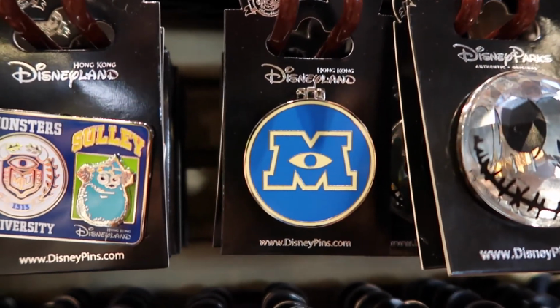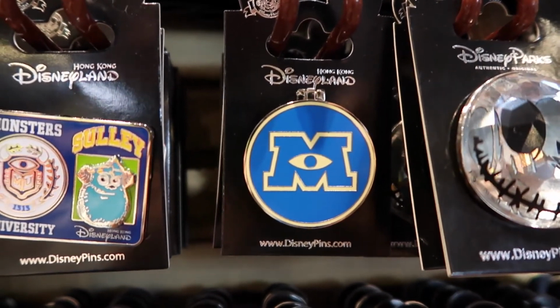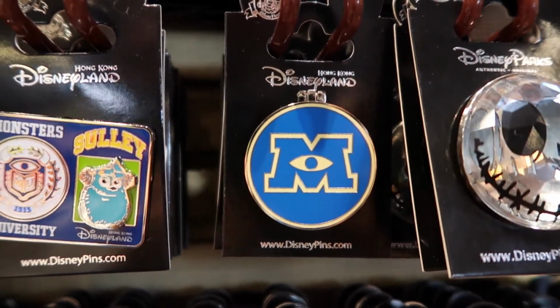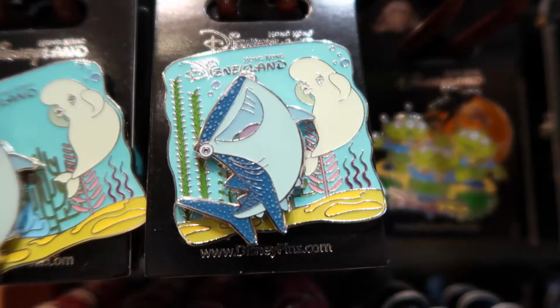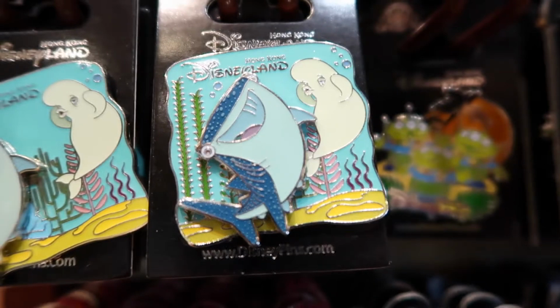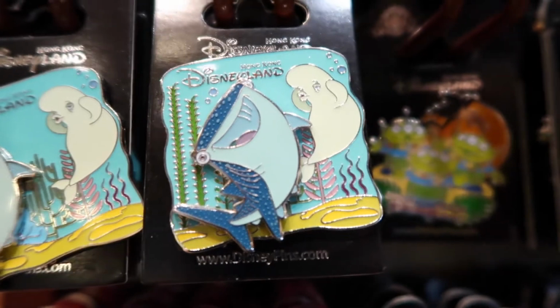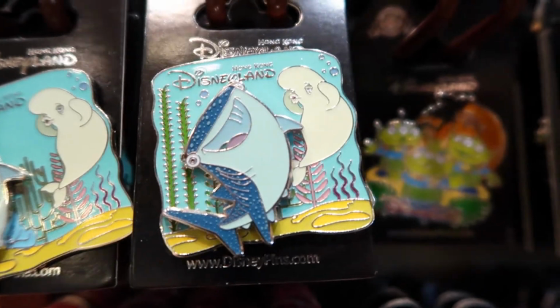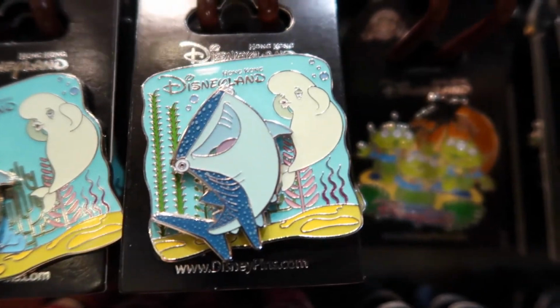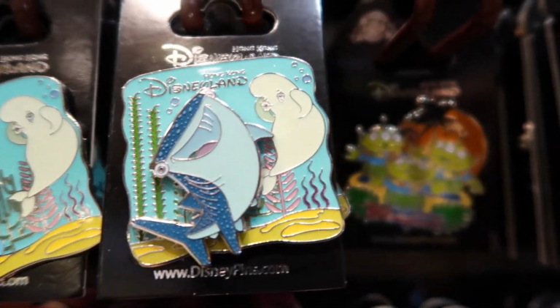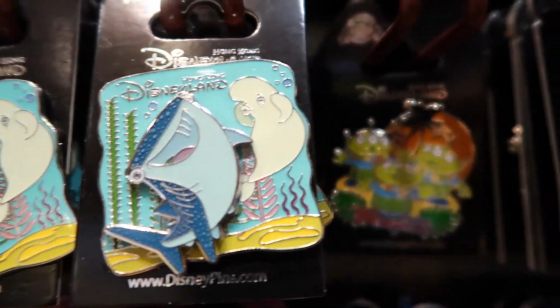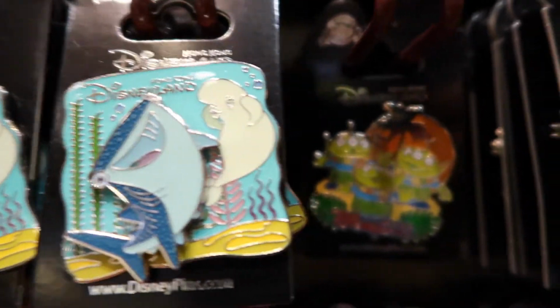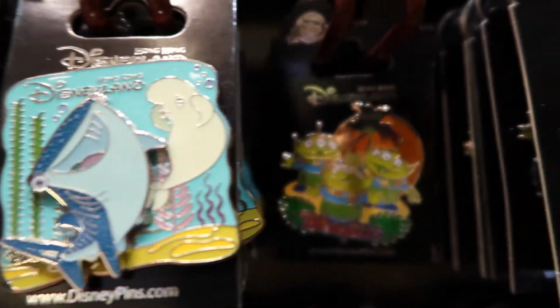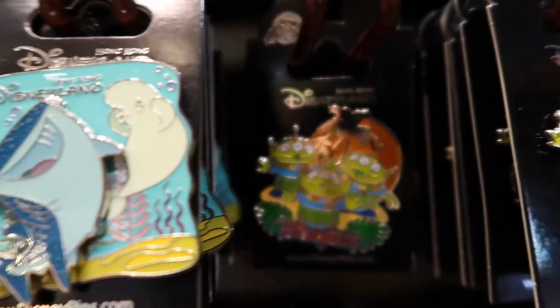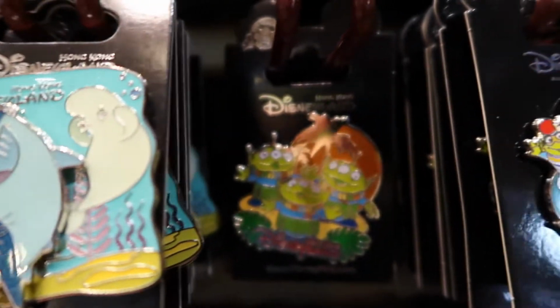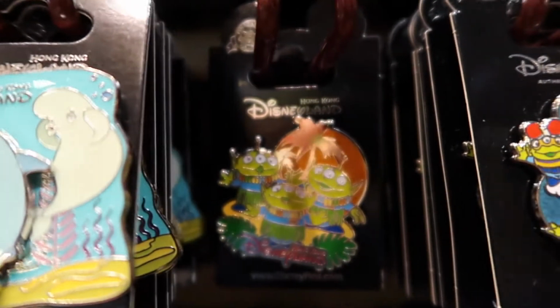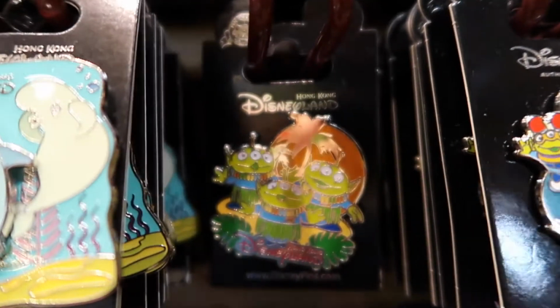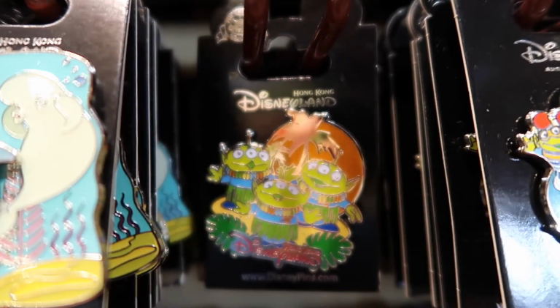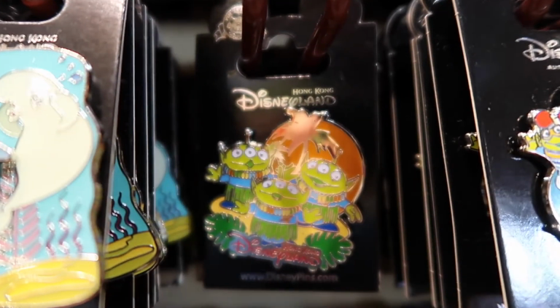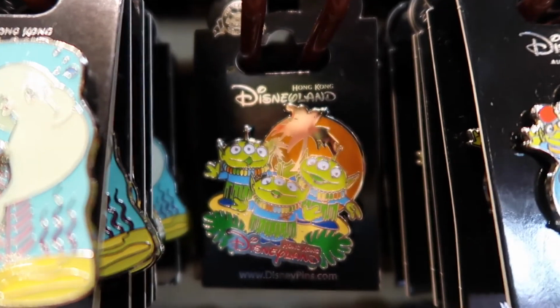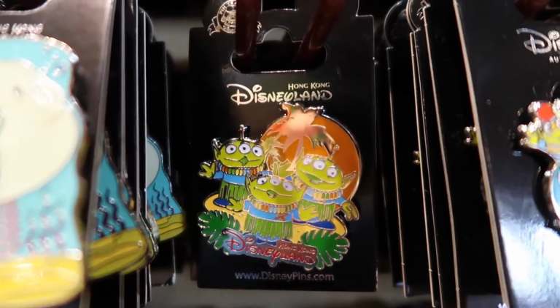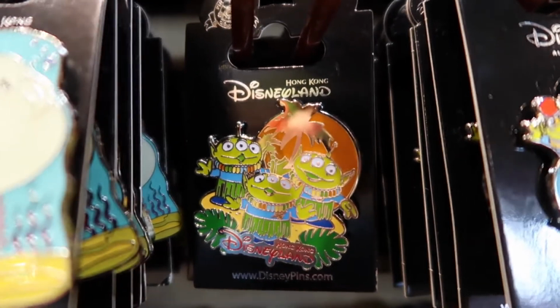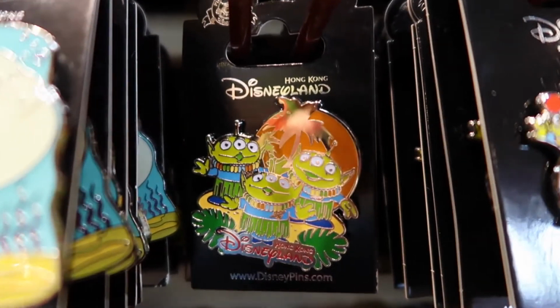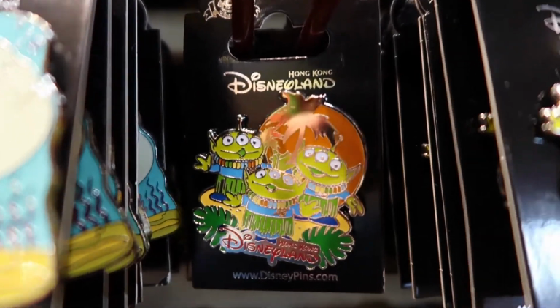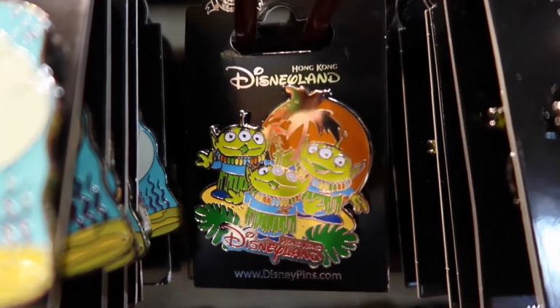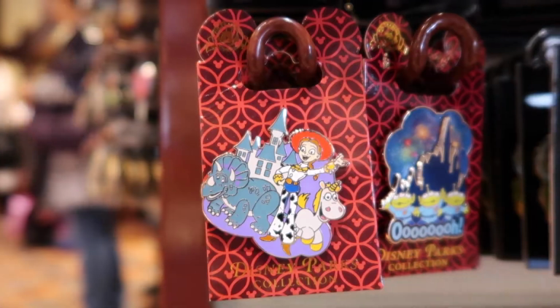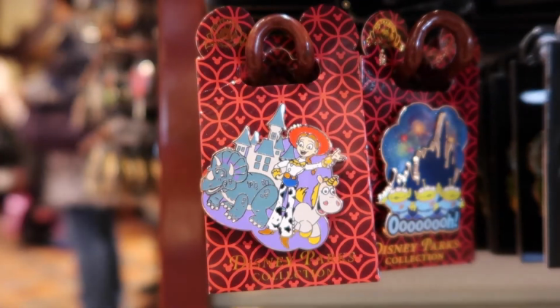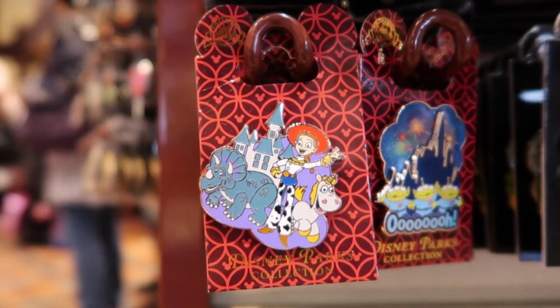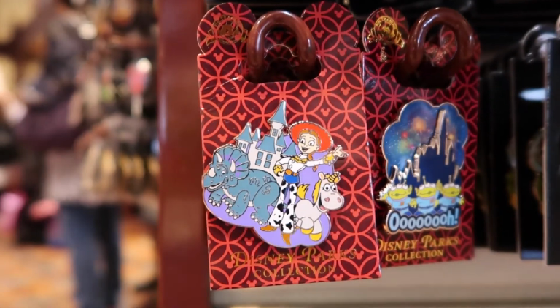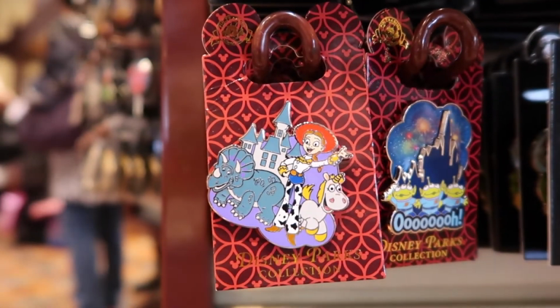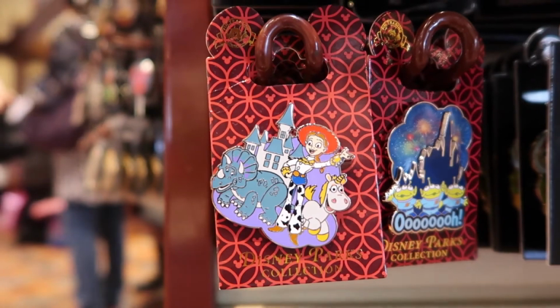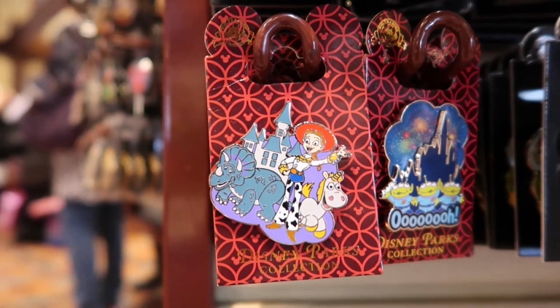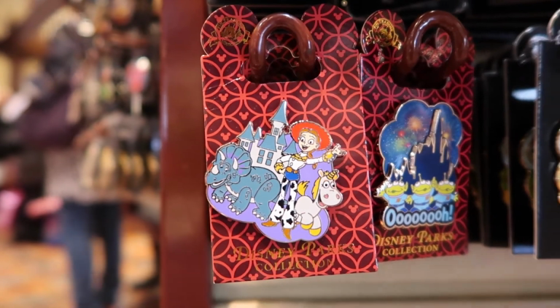Finding Dory, the Green Aliens, and more Toy Story characters.